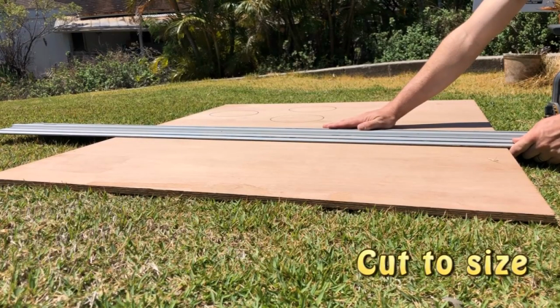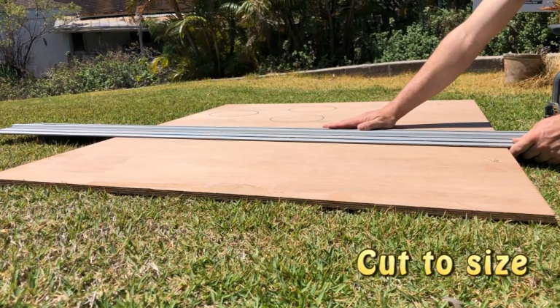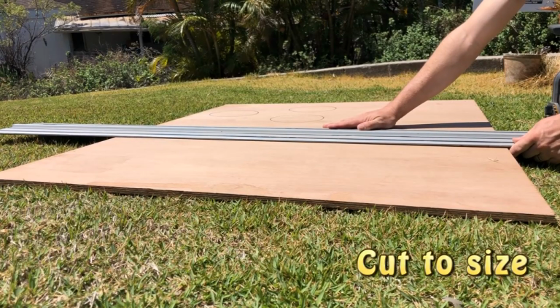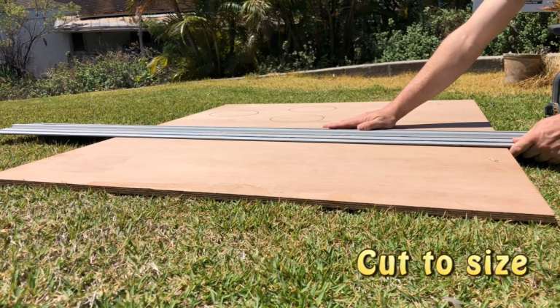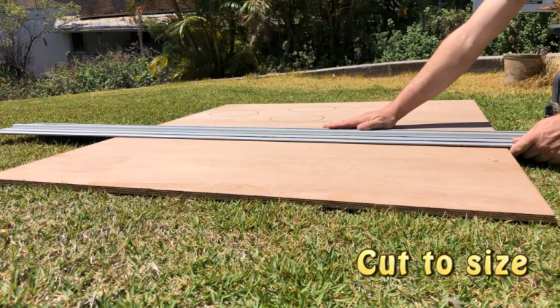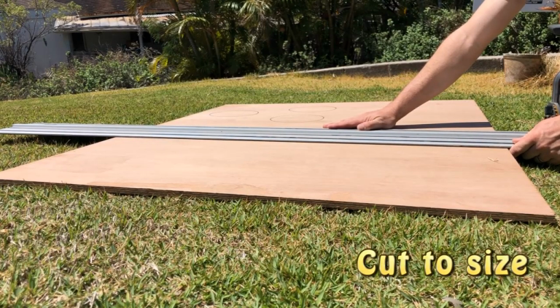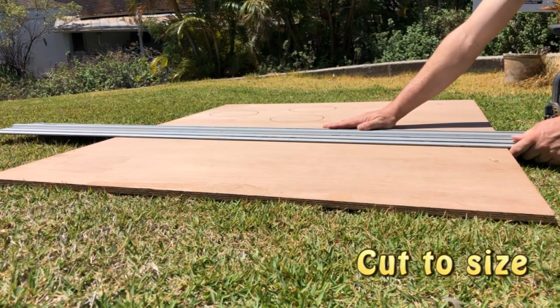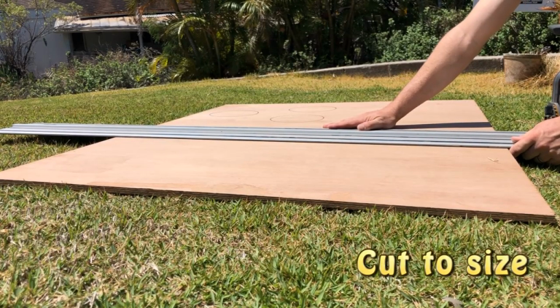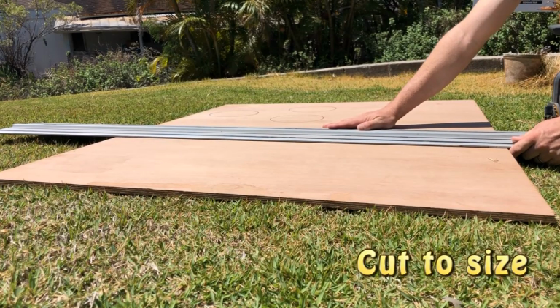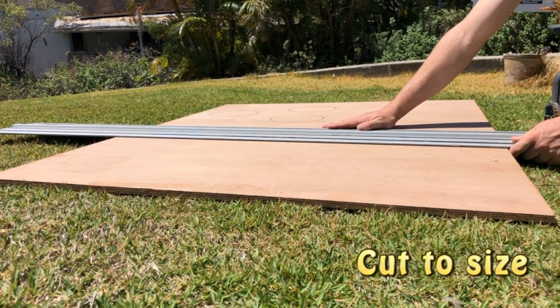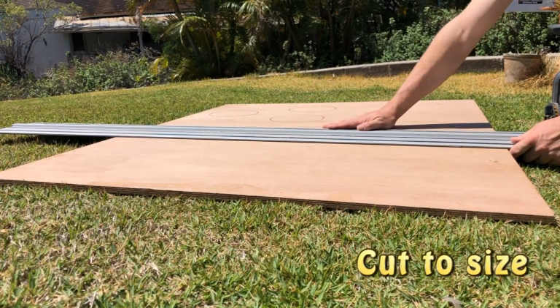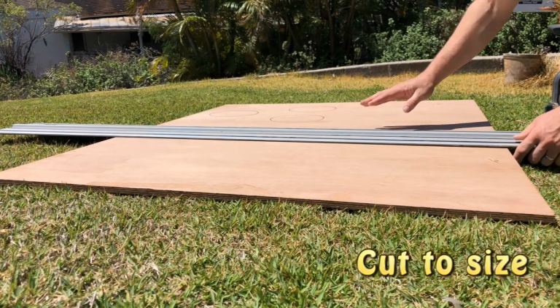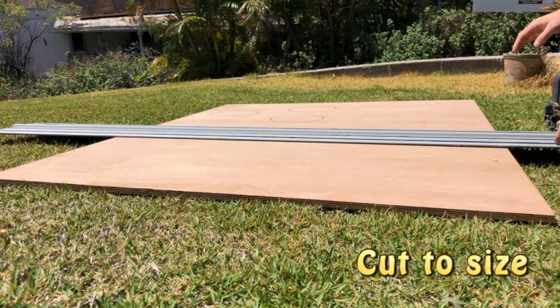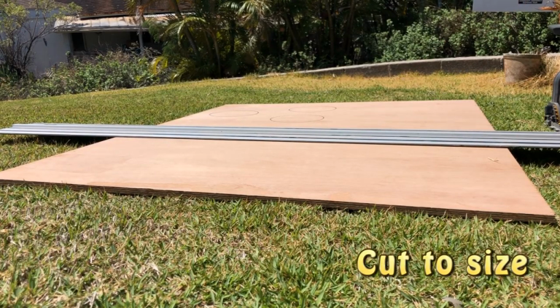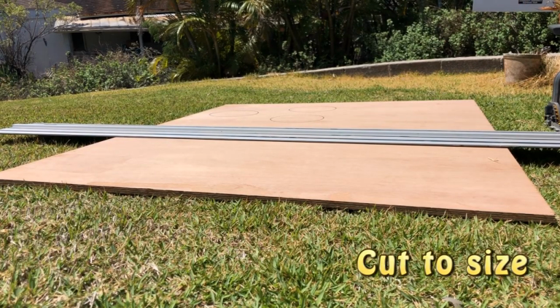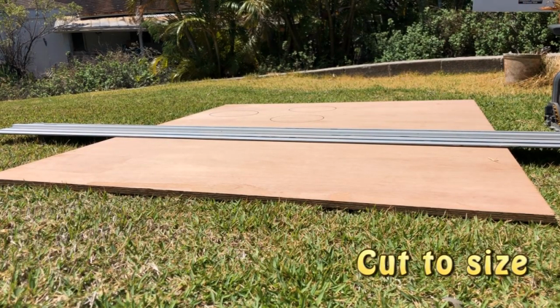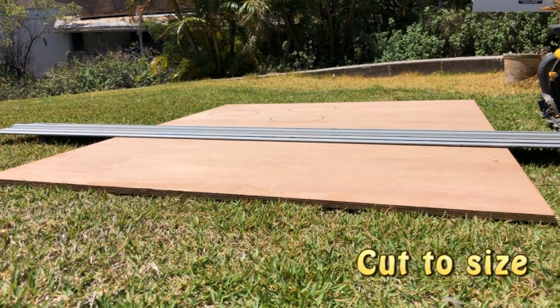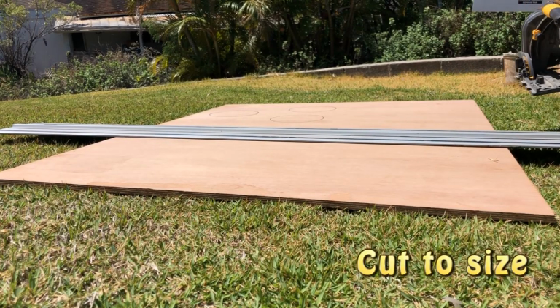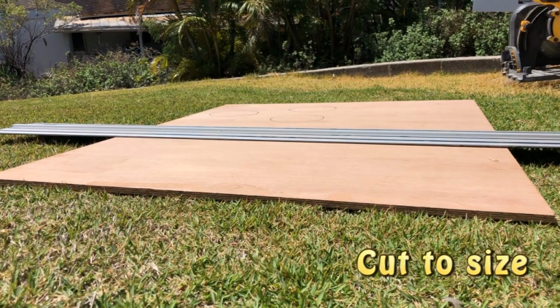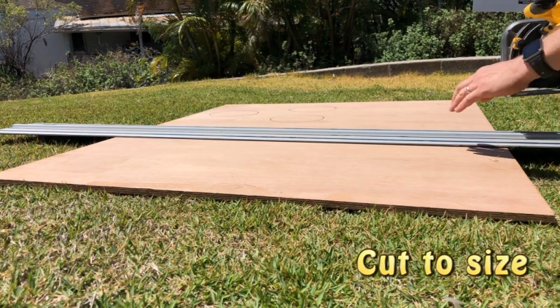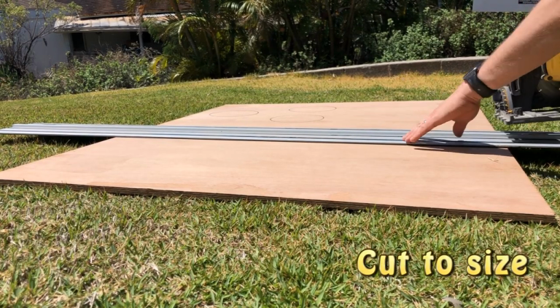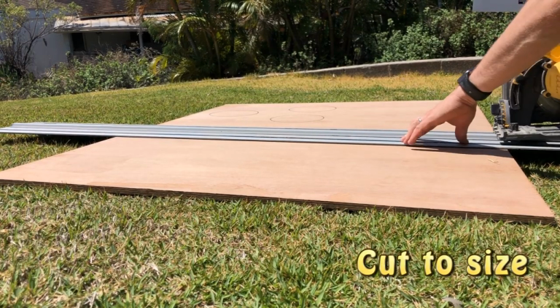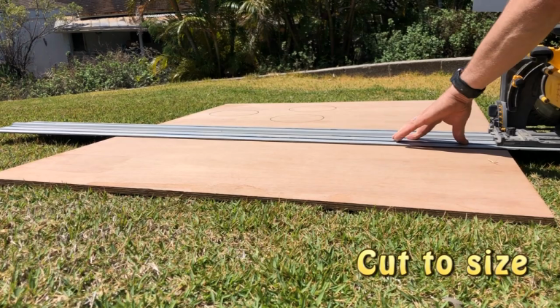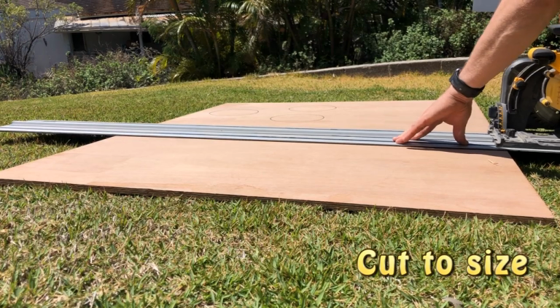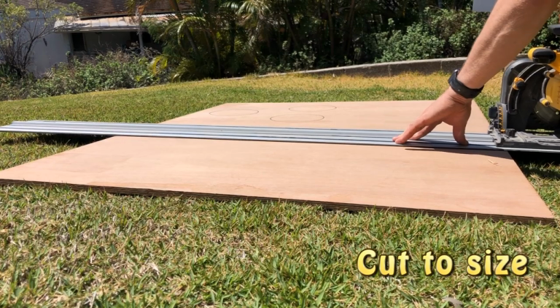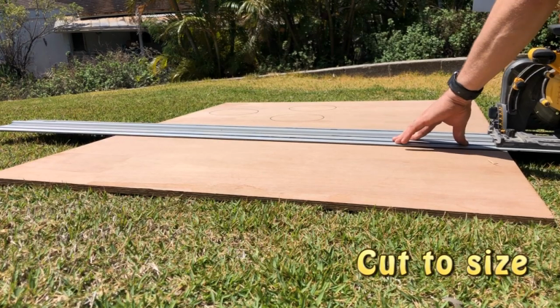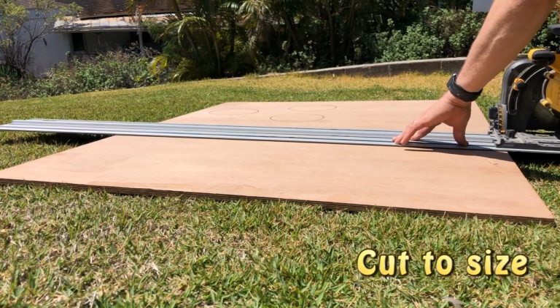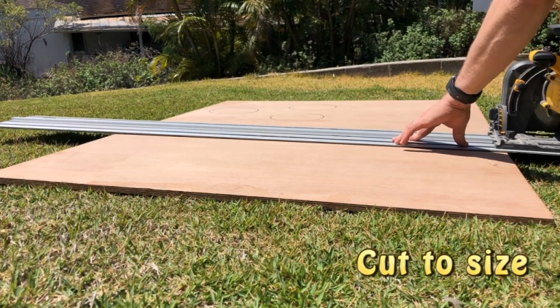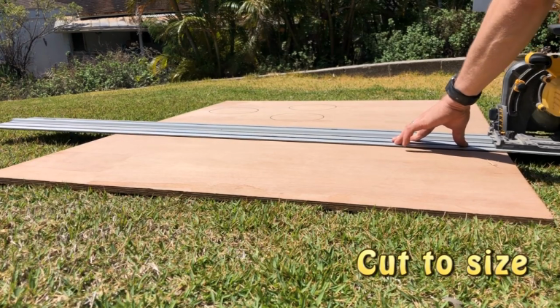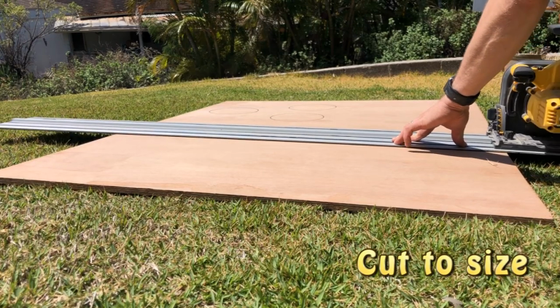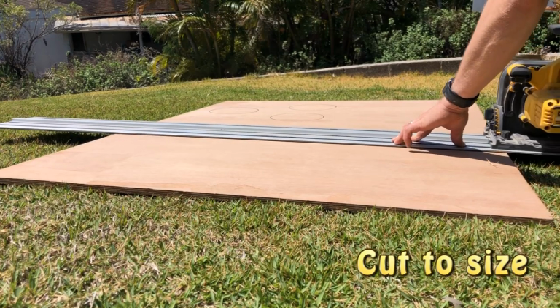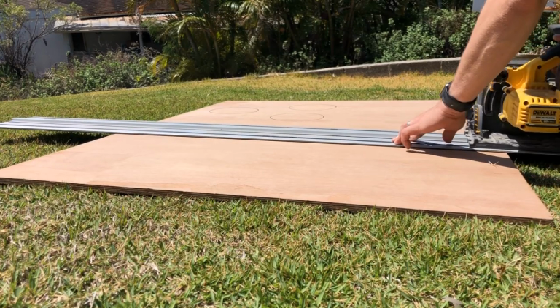Then cut it to the size you want. Basically just making a rectangle with holes in it. Super easy.